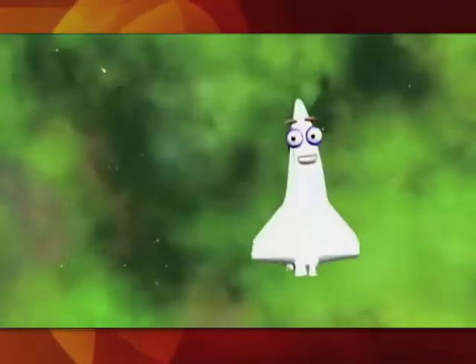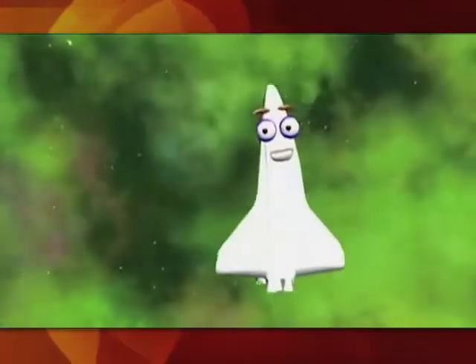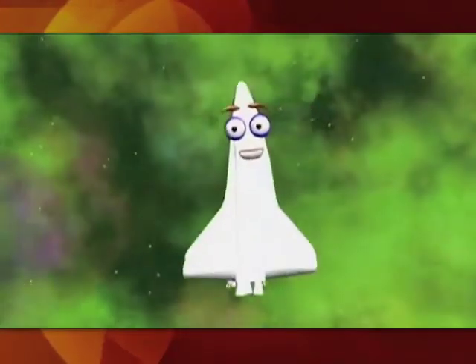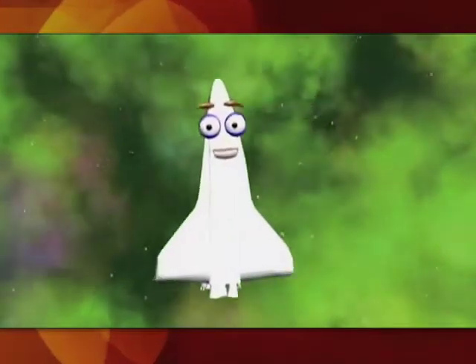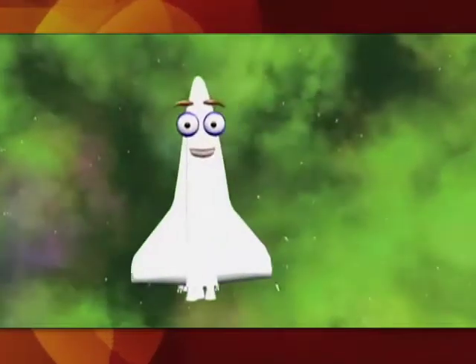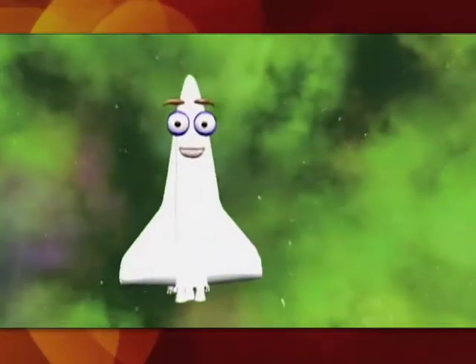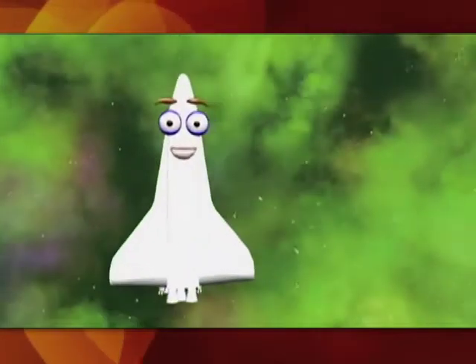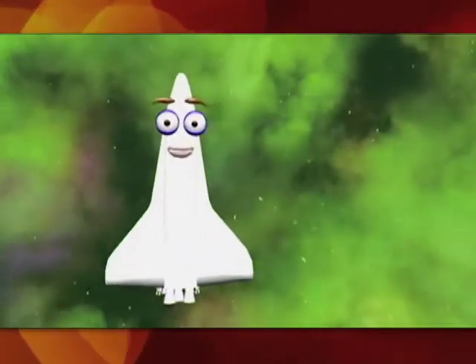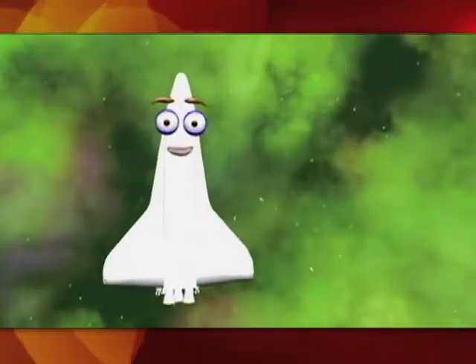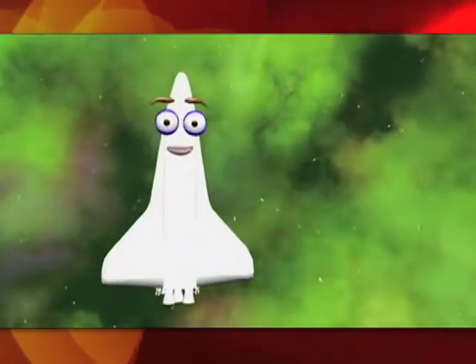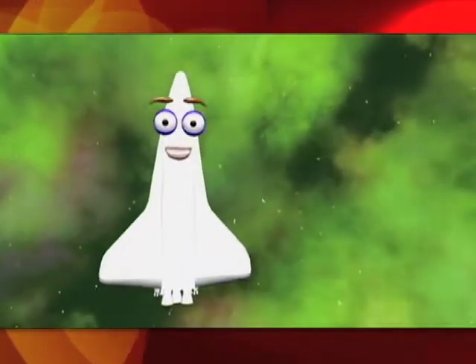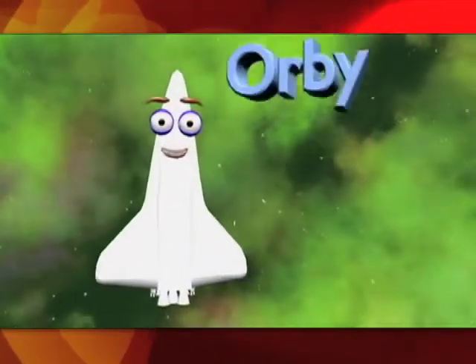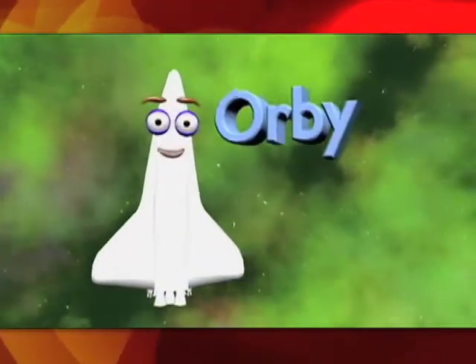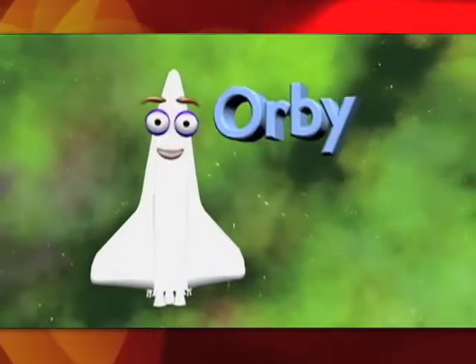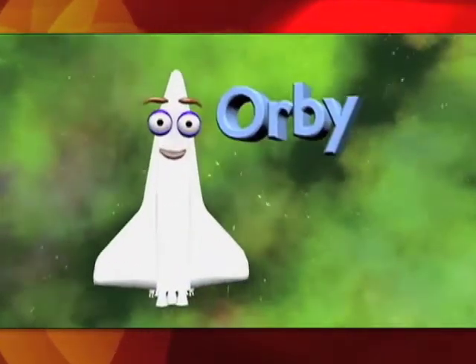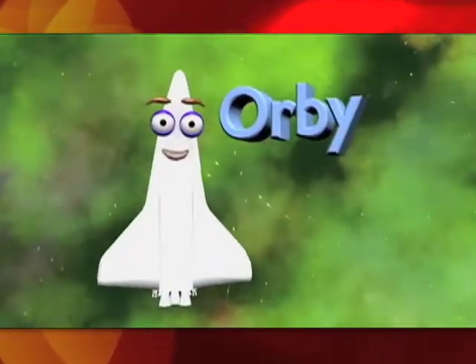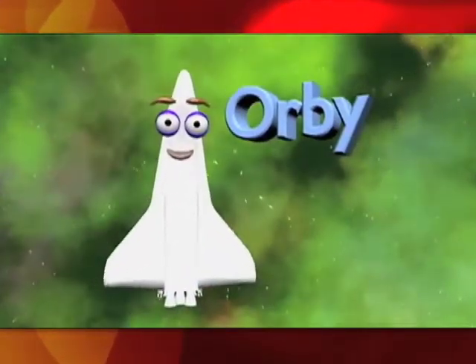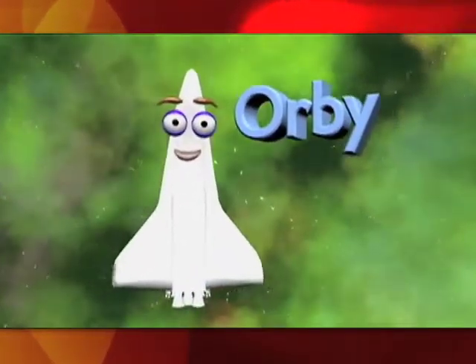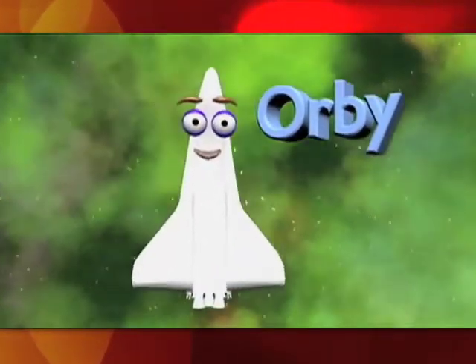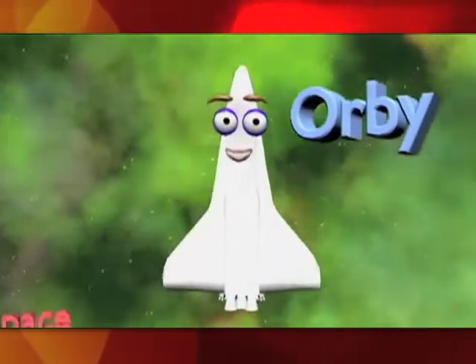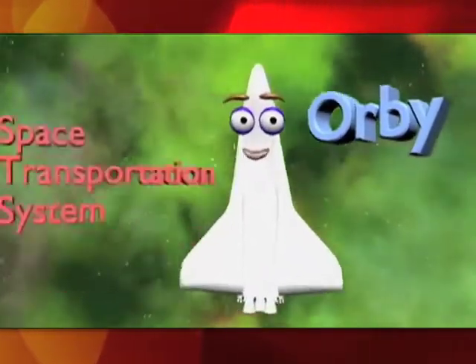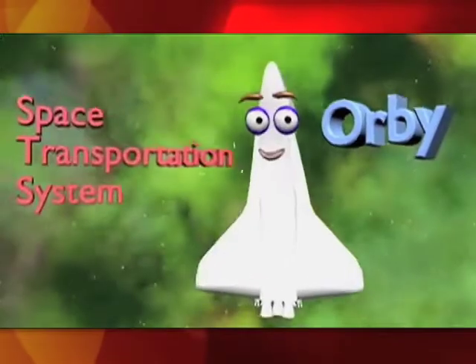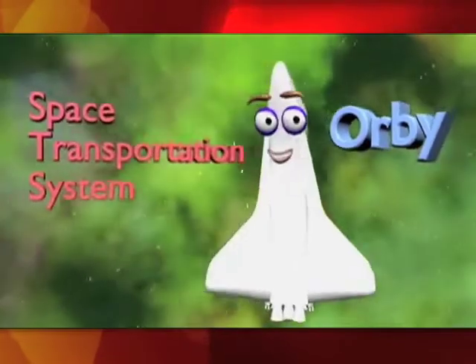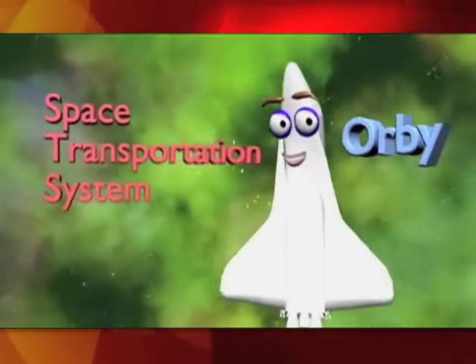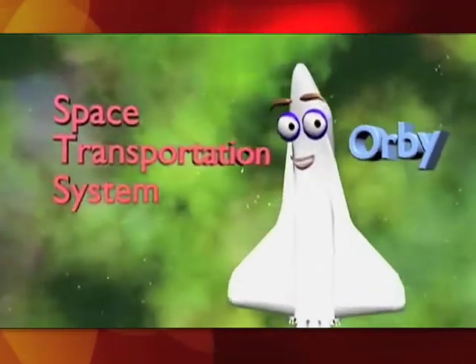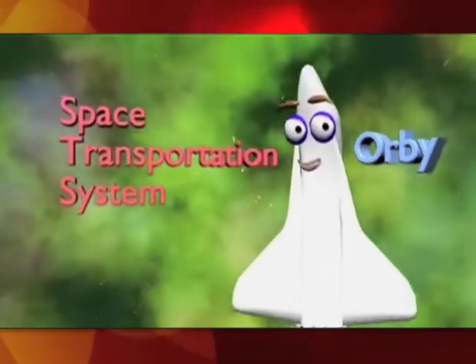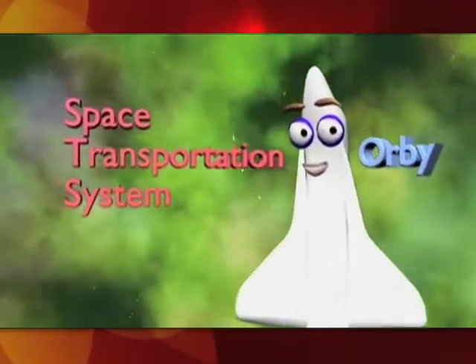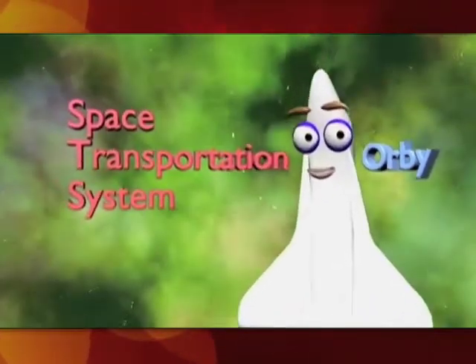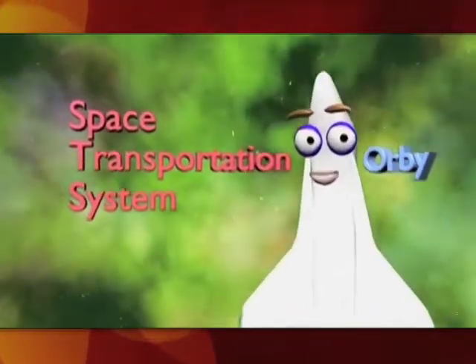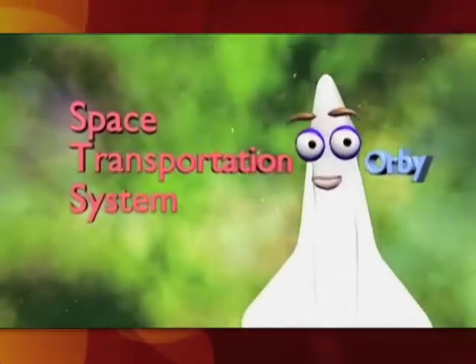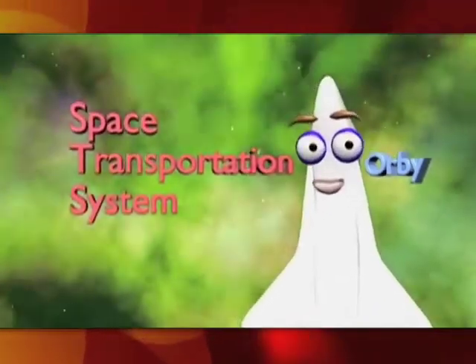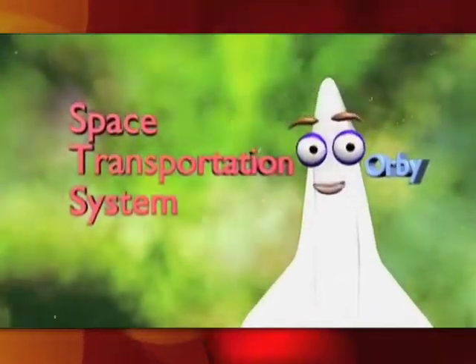Hi, and welcome to Our World. I'm Orbi the Orbiter, and I'm proud to be a part of NASA's Space Transportation System.